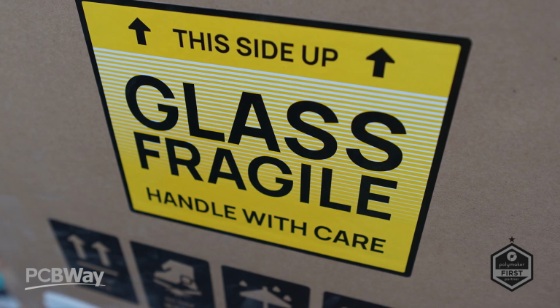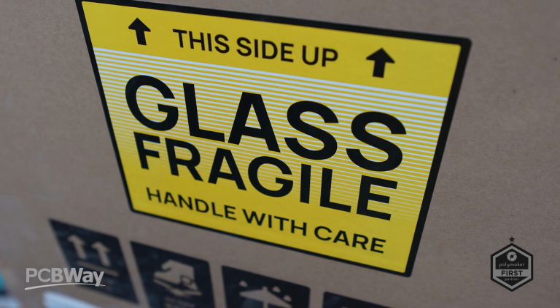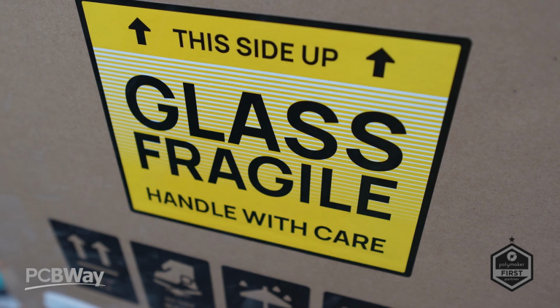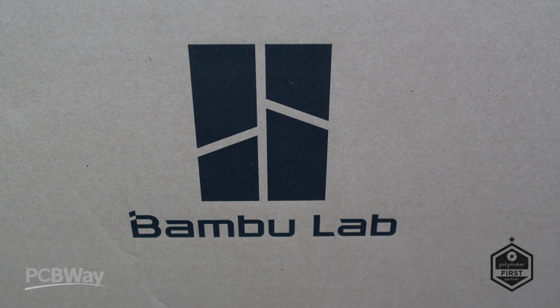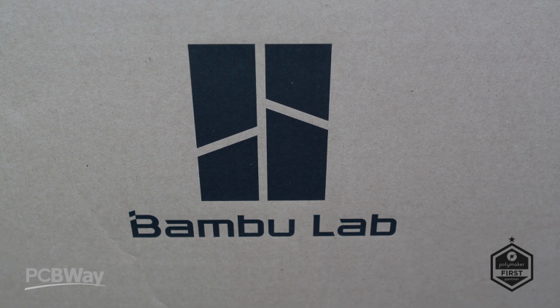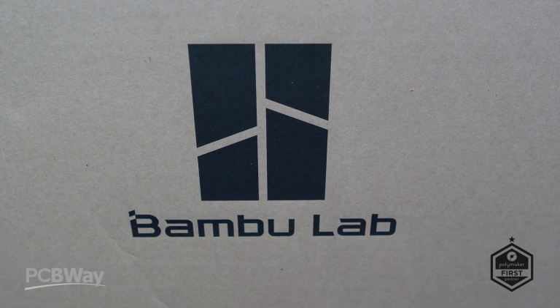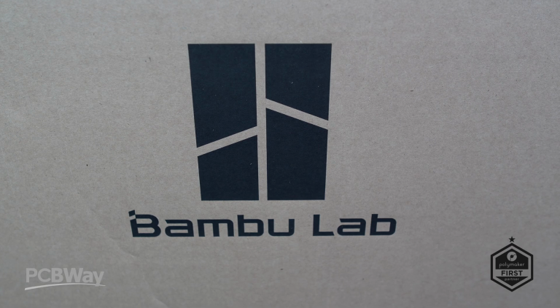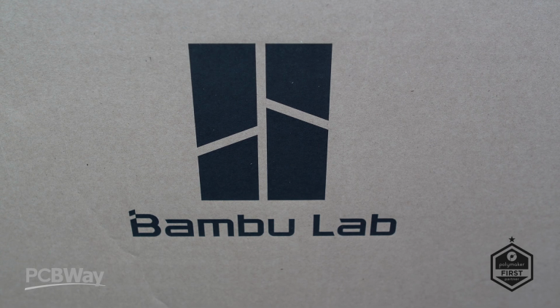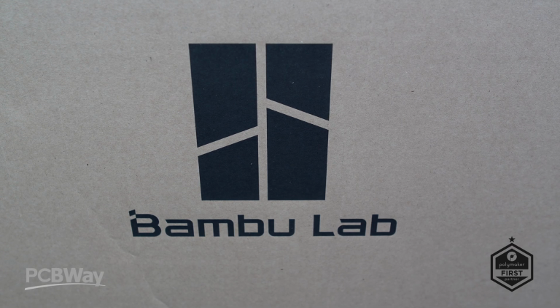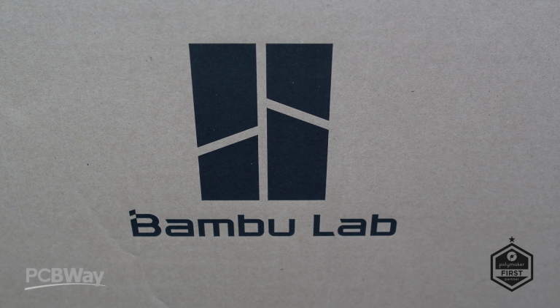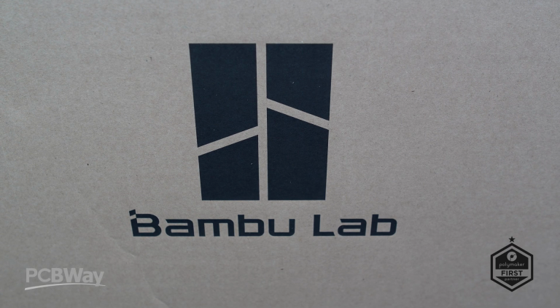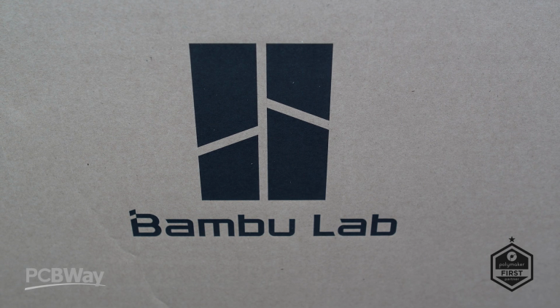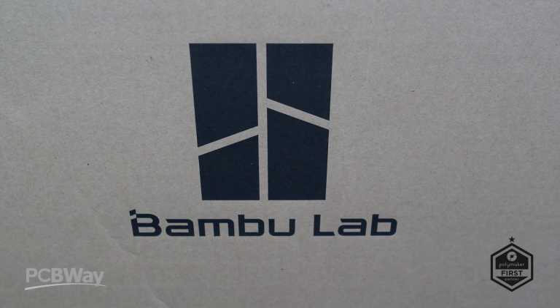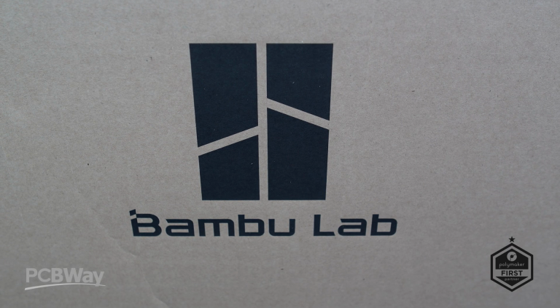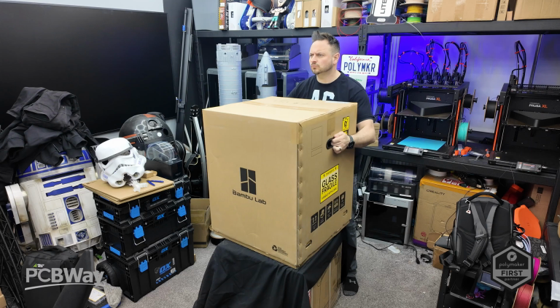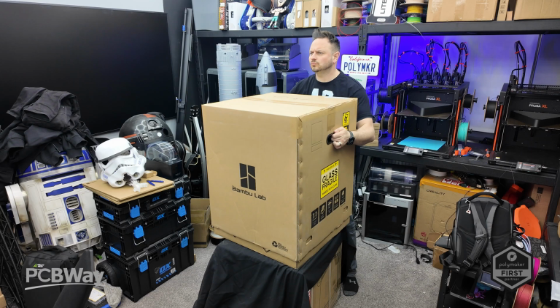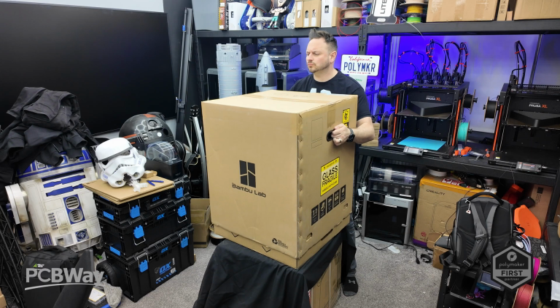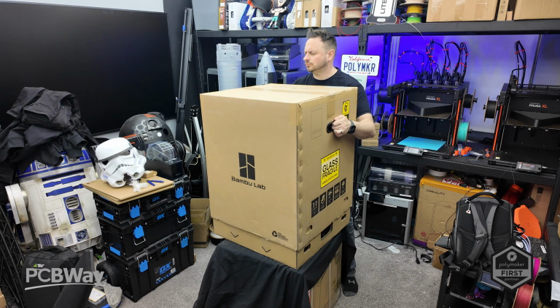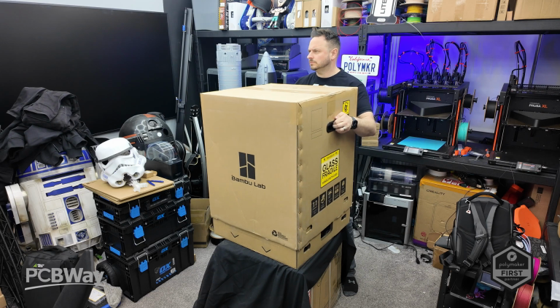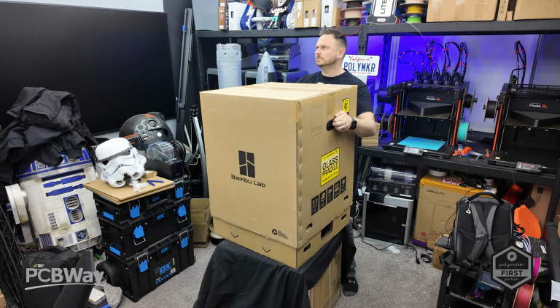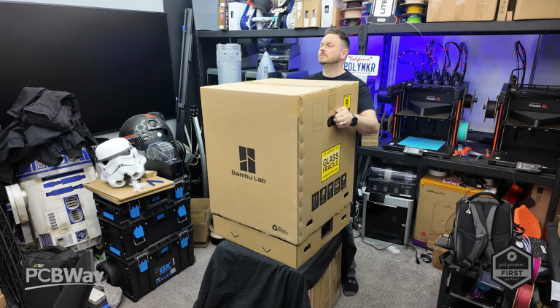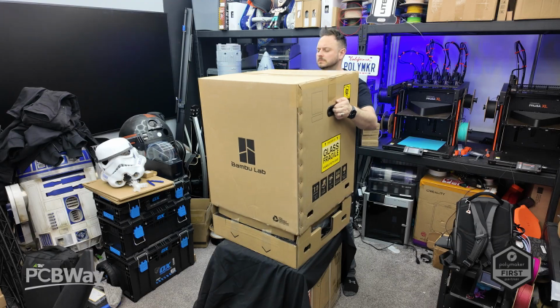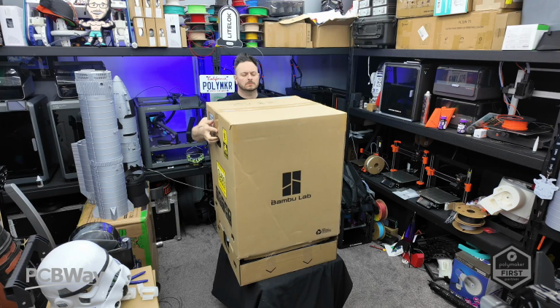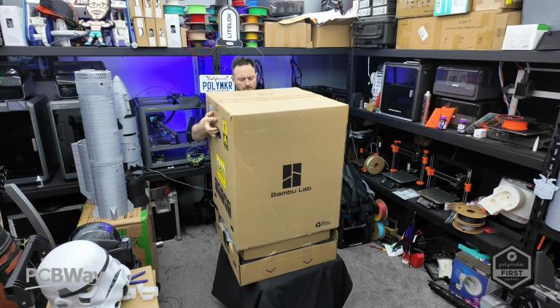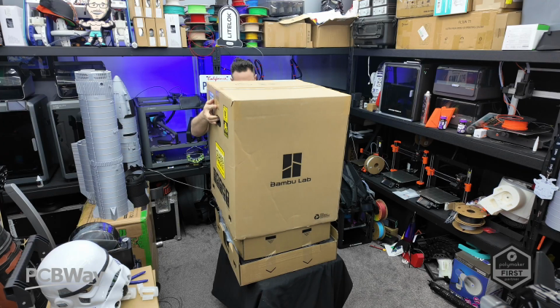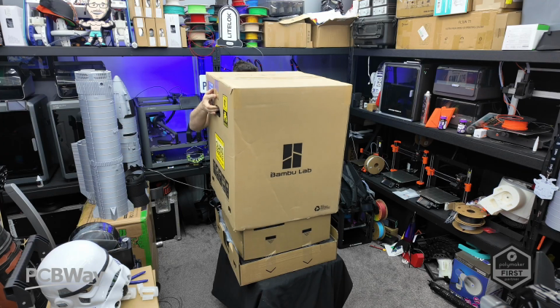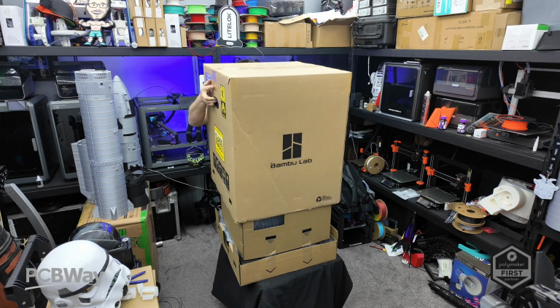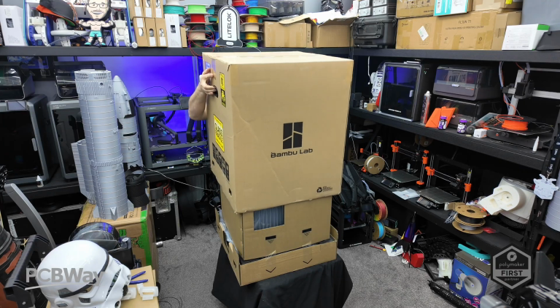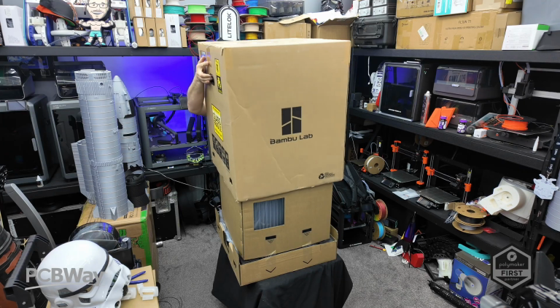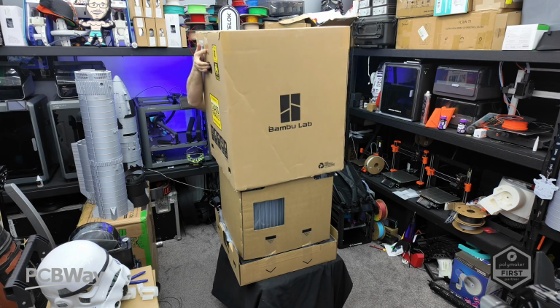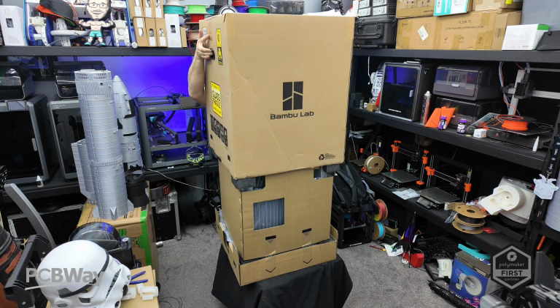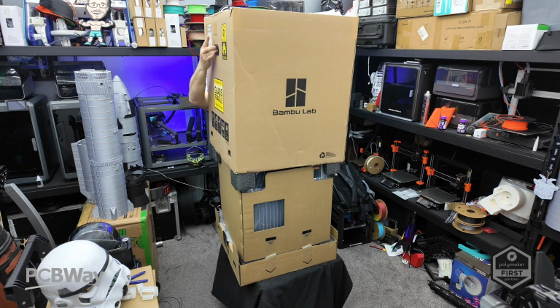In December last year we were told to expect something in Q1 of 2025, and right at the end of March the H2D has arrived.